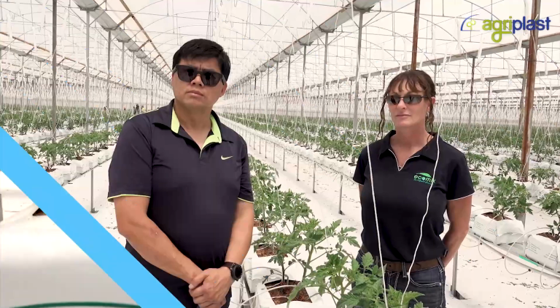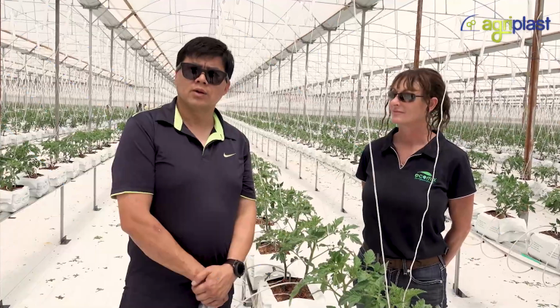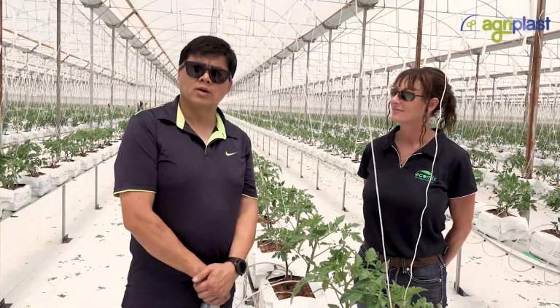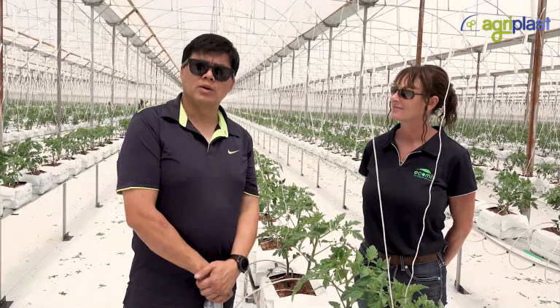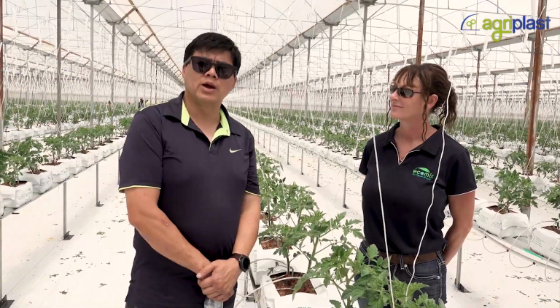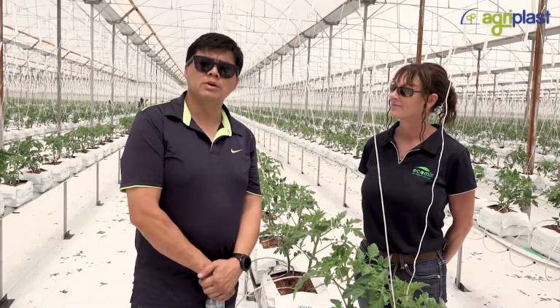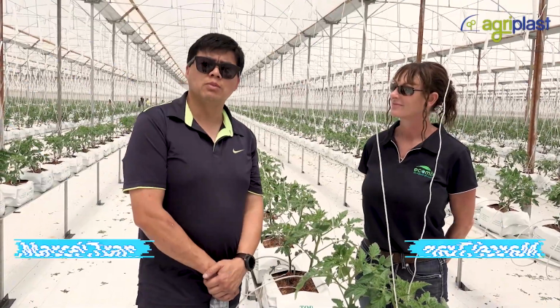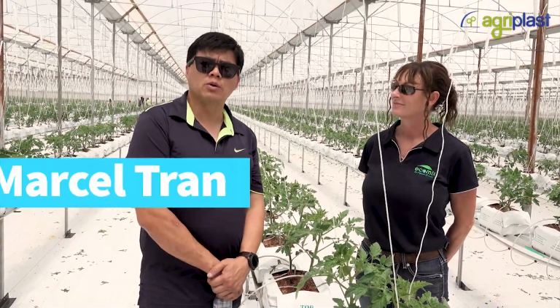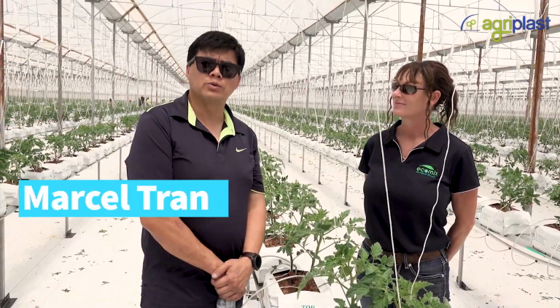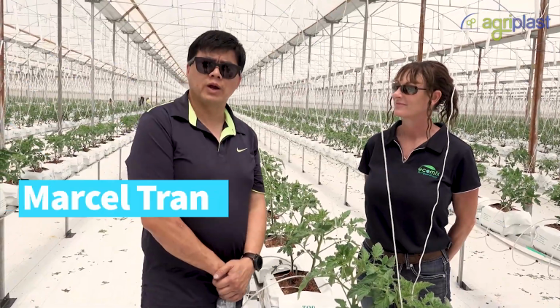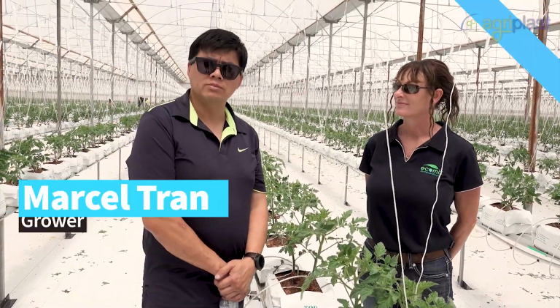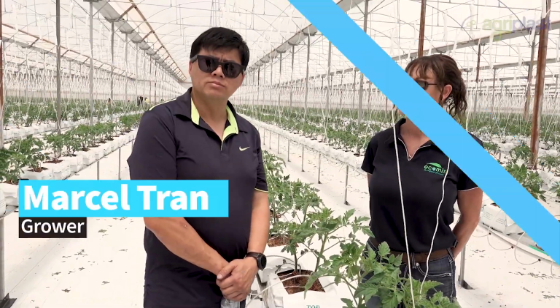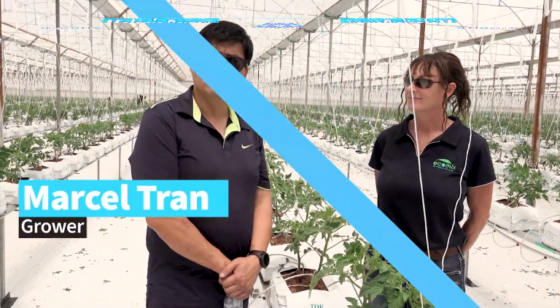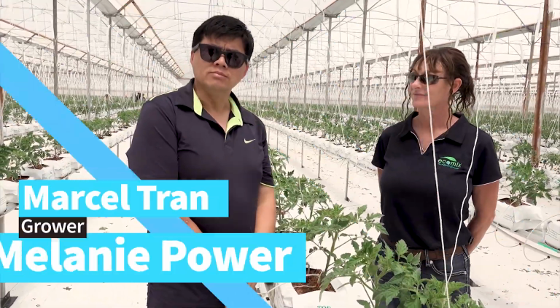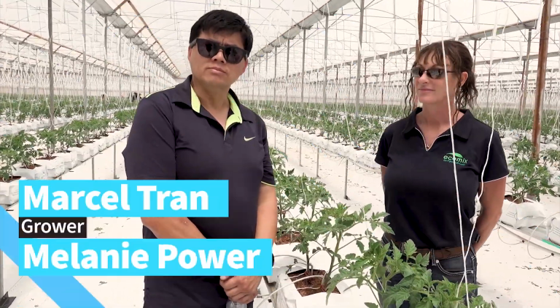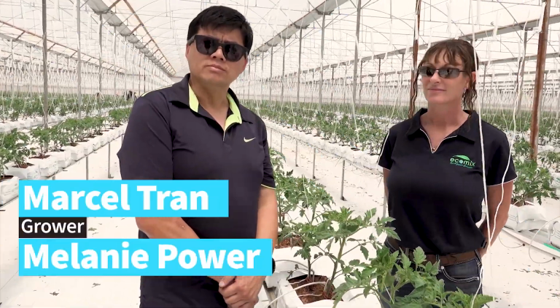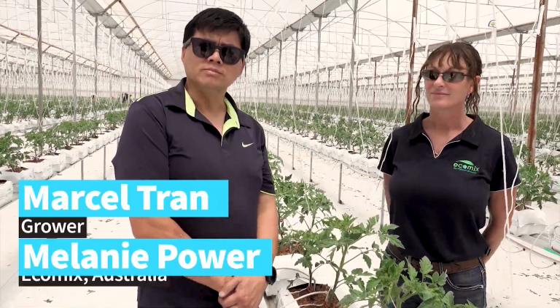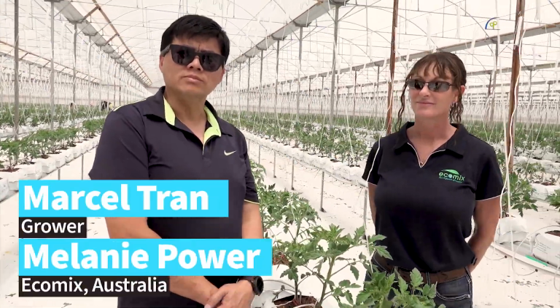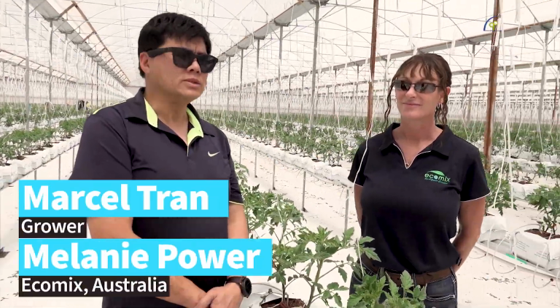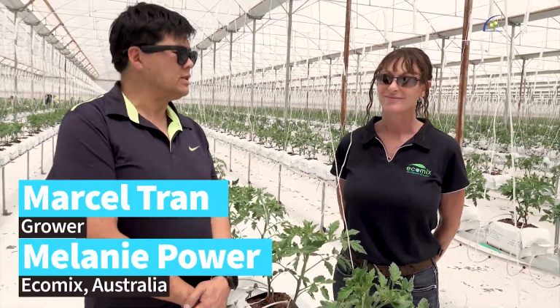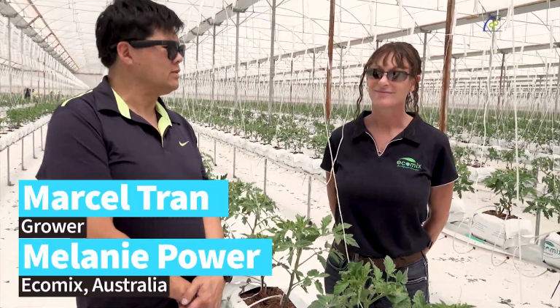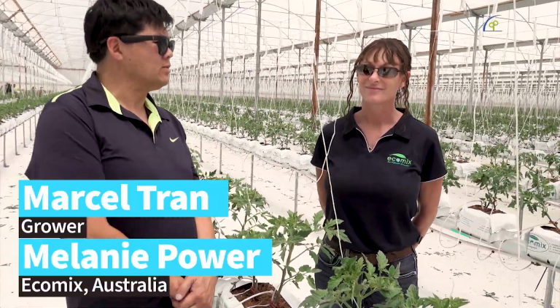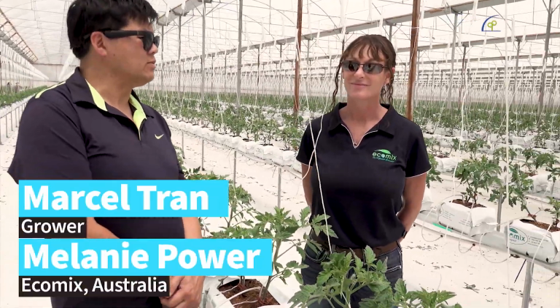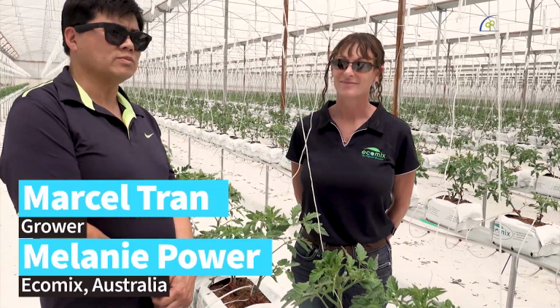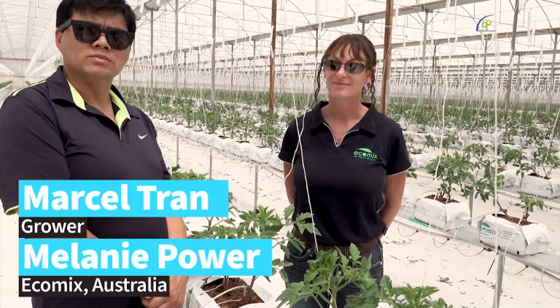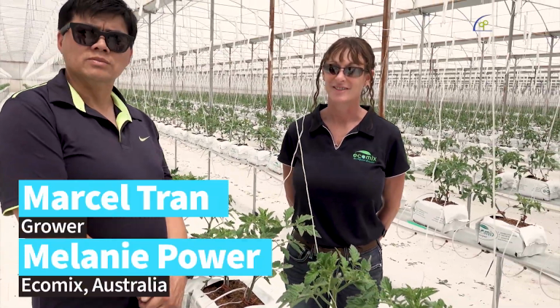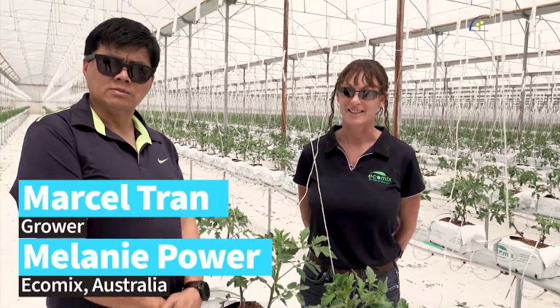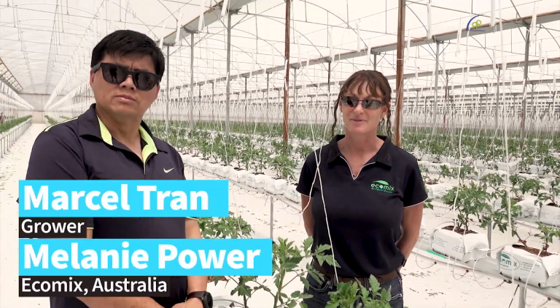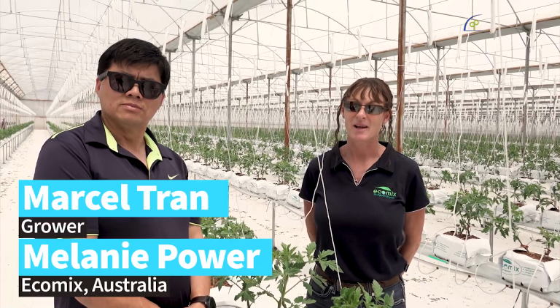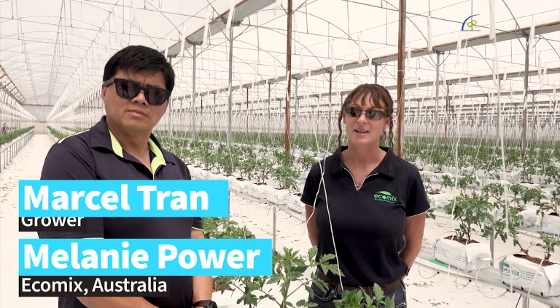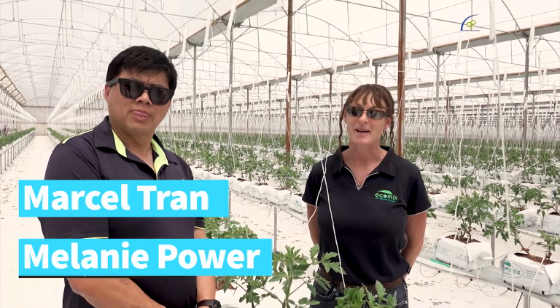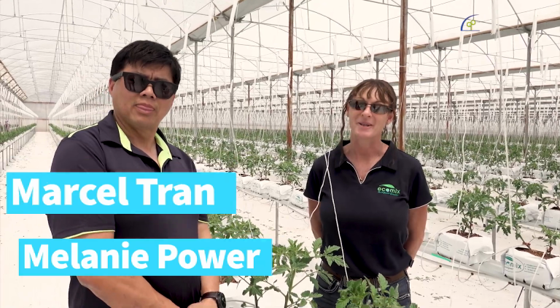My name is Michael Tran and this is Melanie Power from EcoMix.